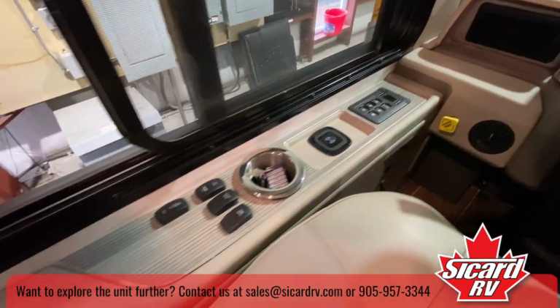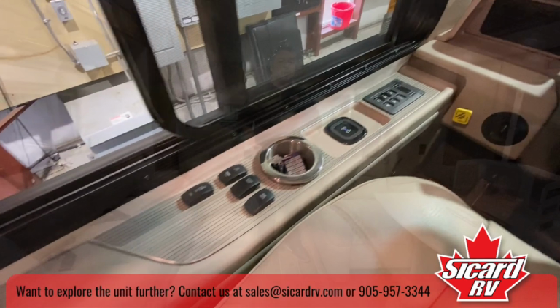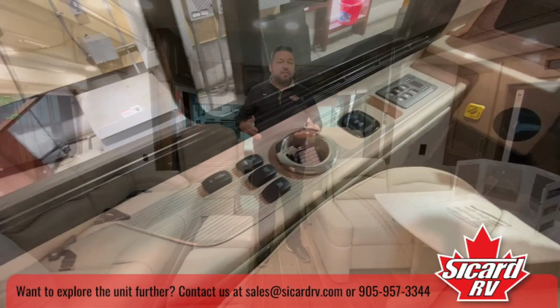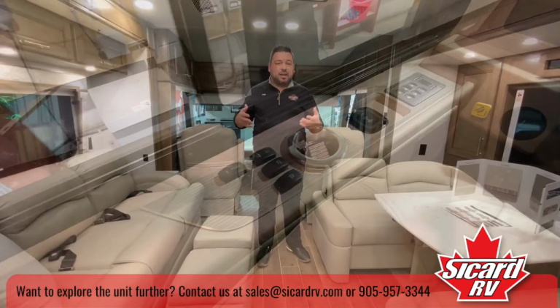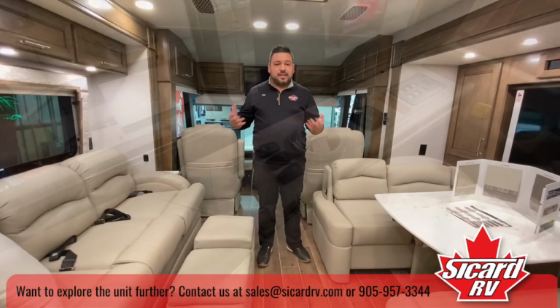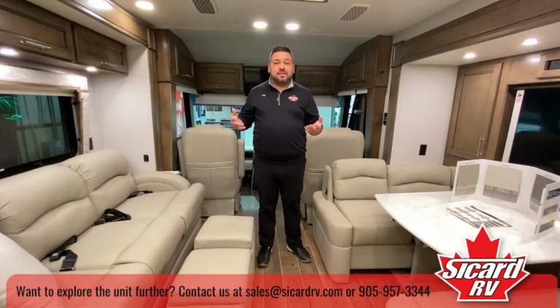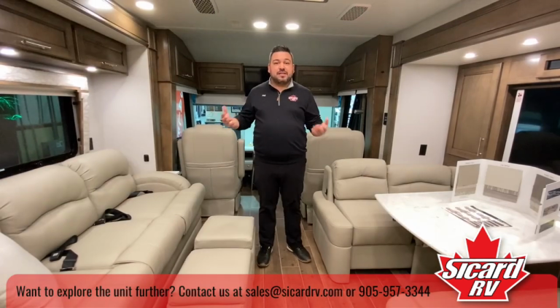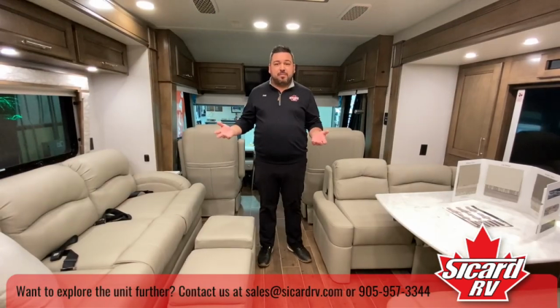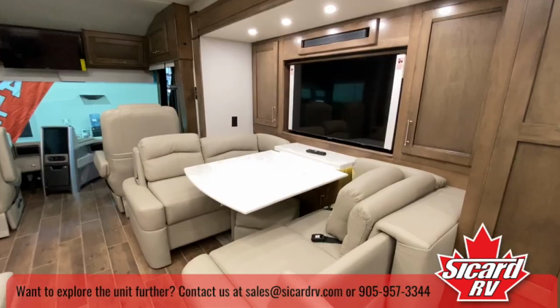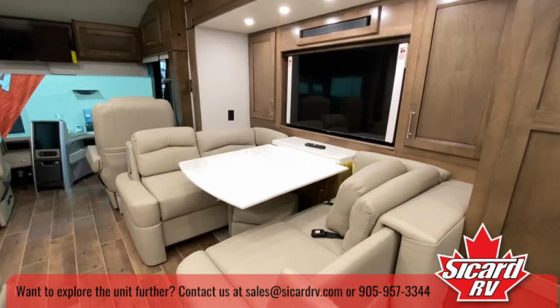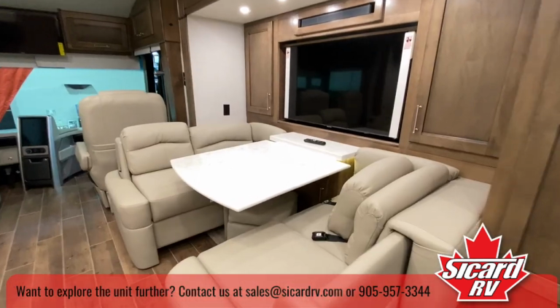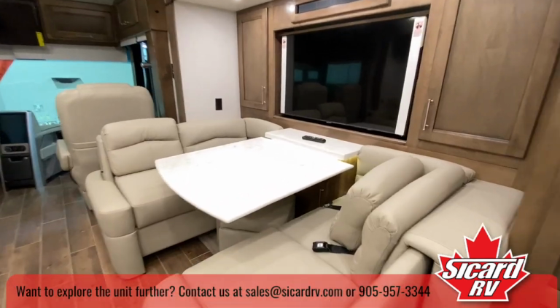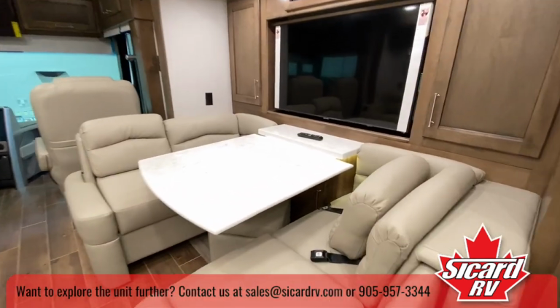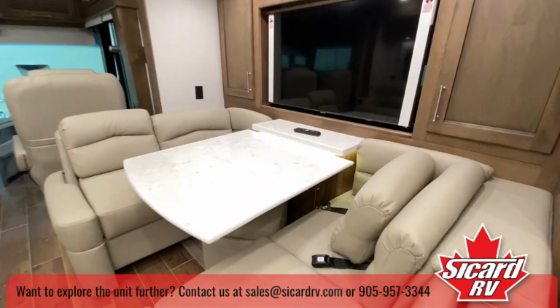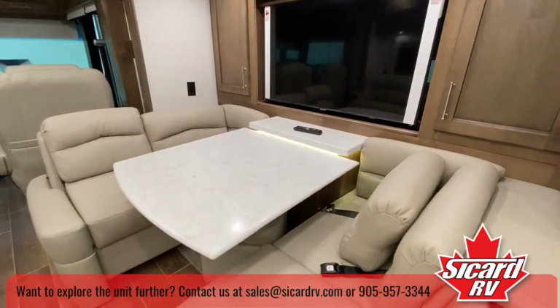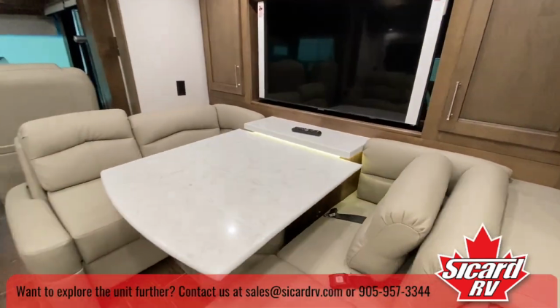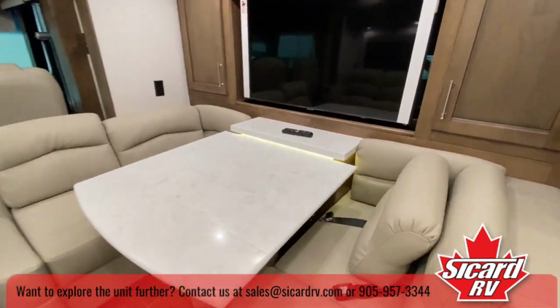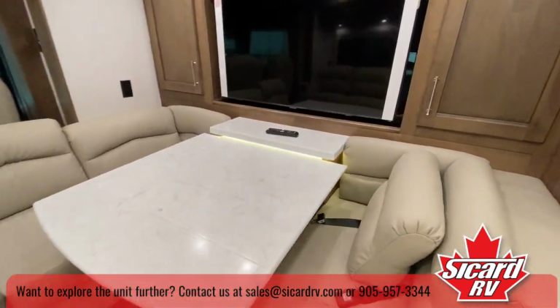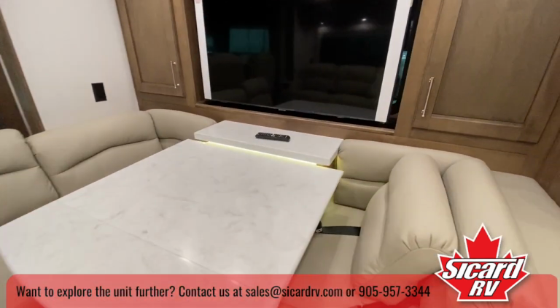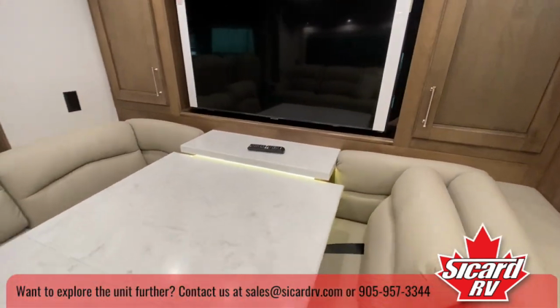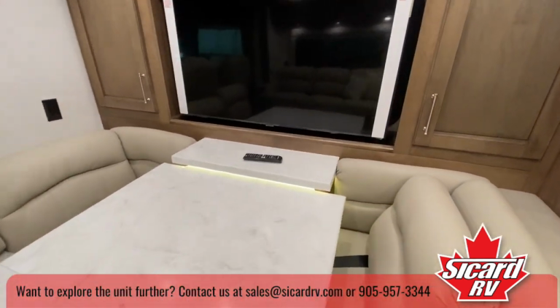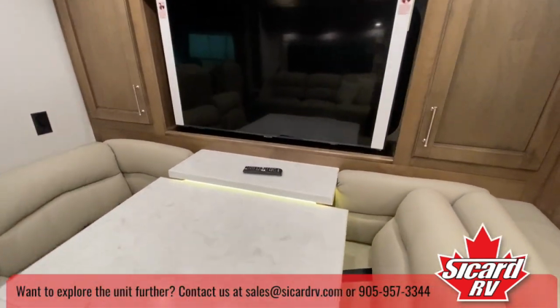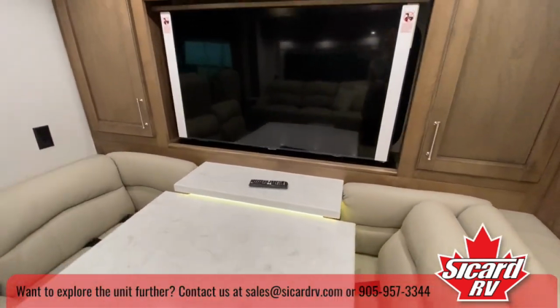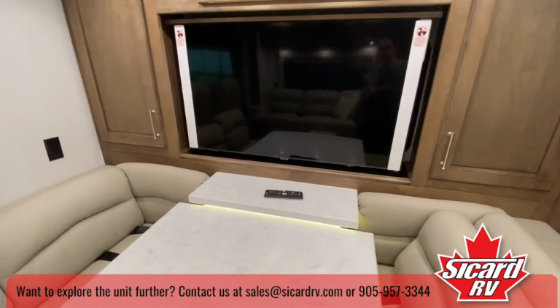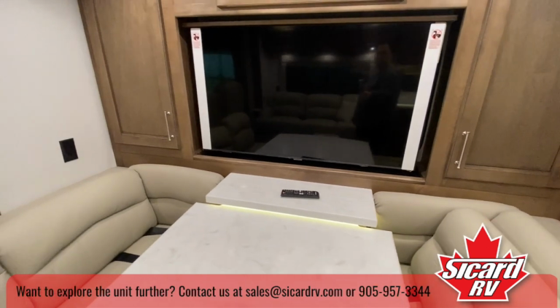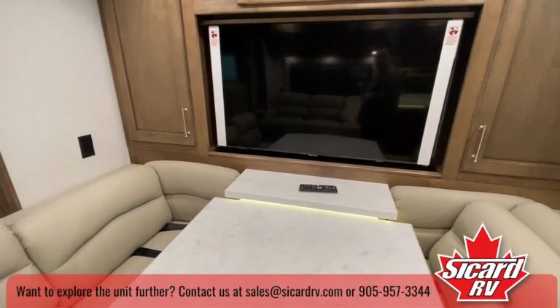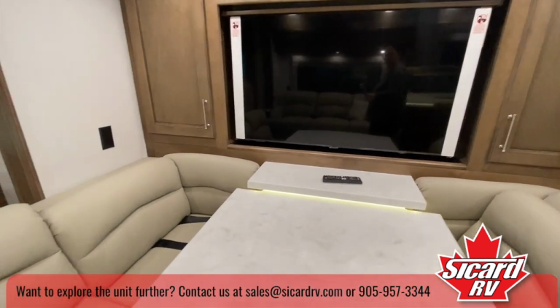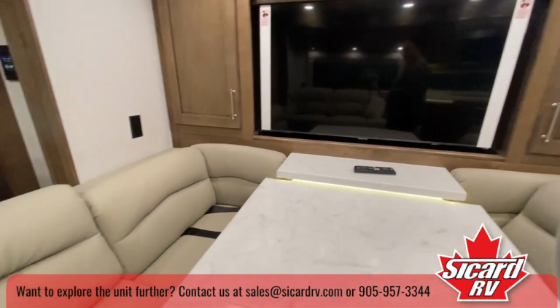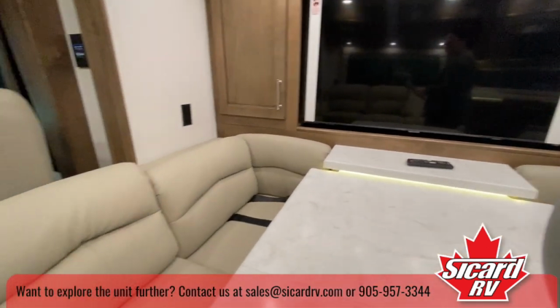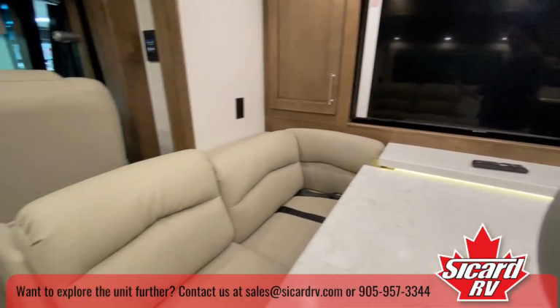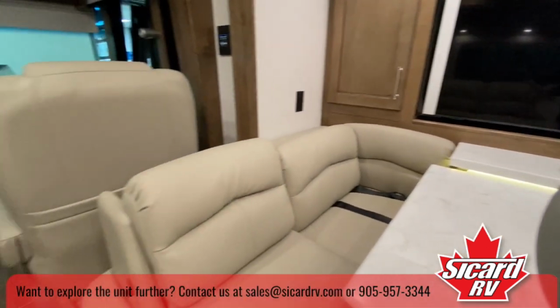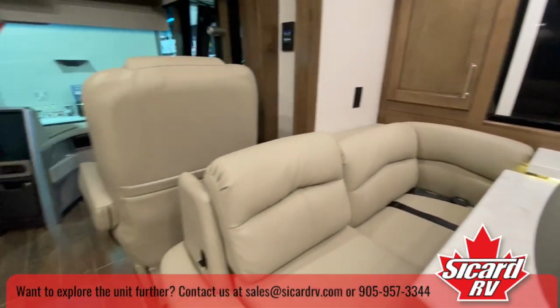We have seating for seven people while traveling: three on the sofa, two over here in the bunk end, and of course you have the two captain seats in the front.